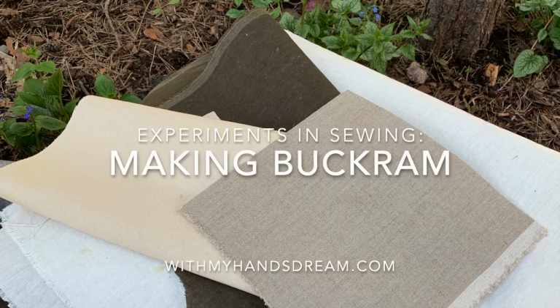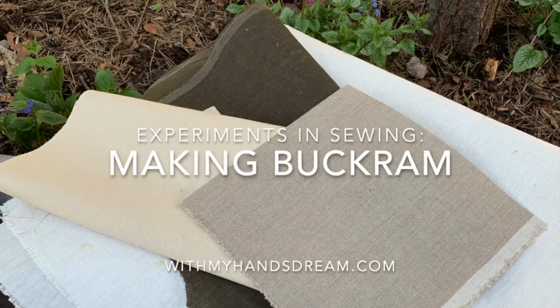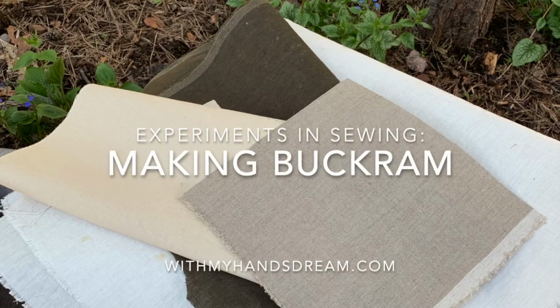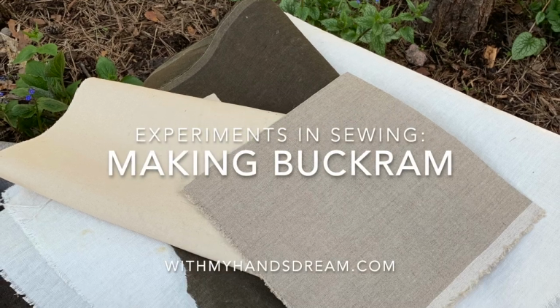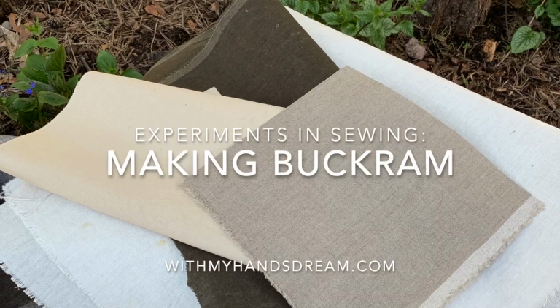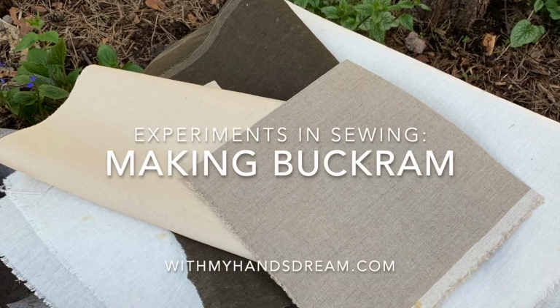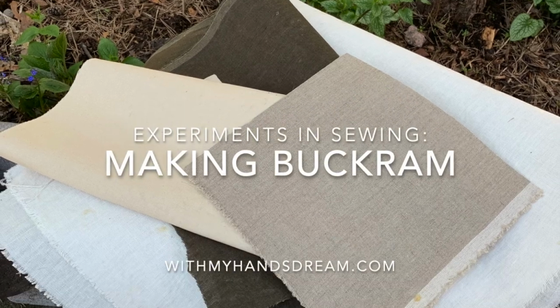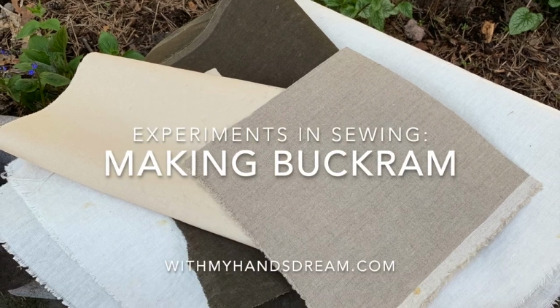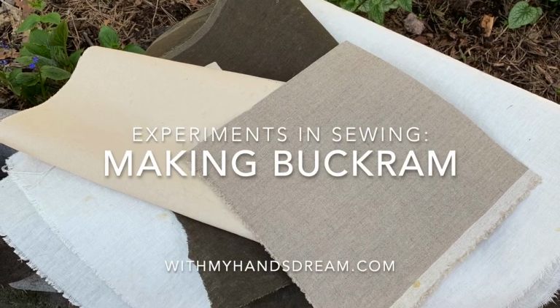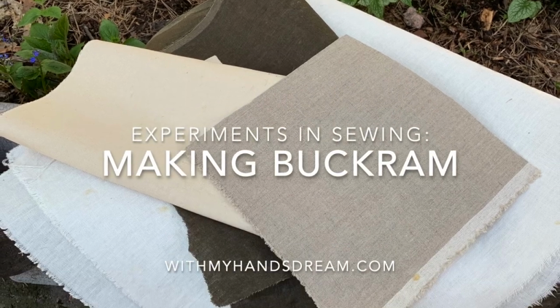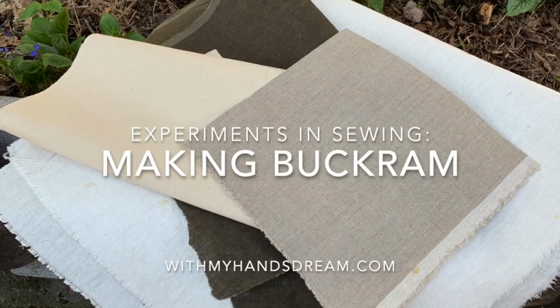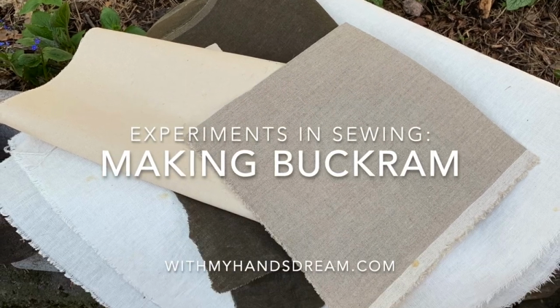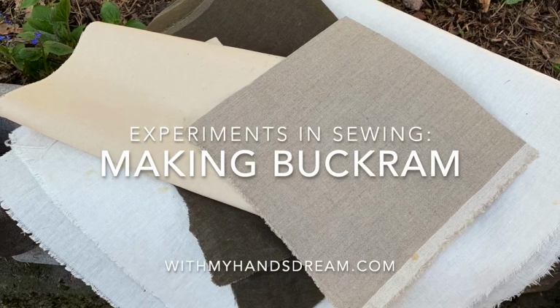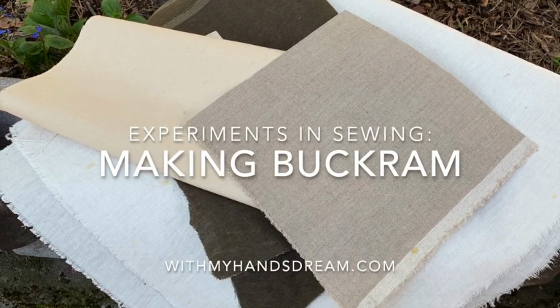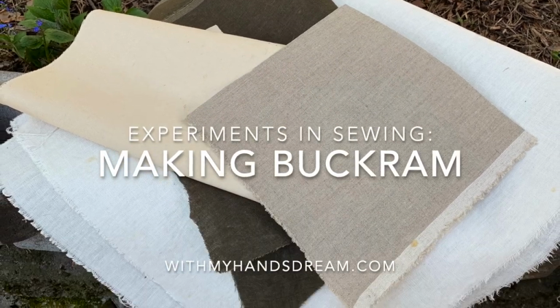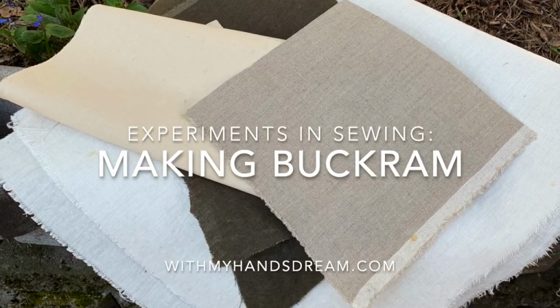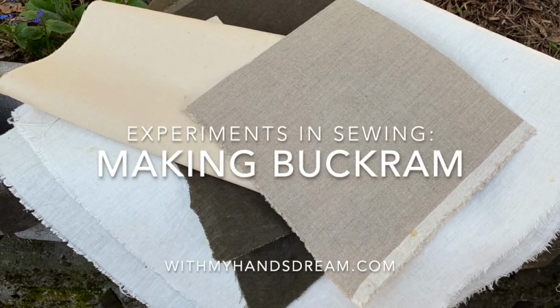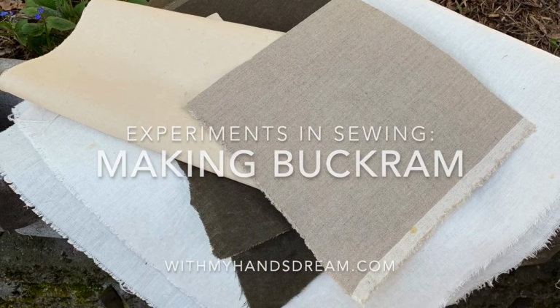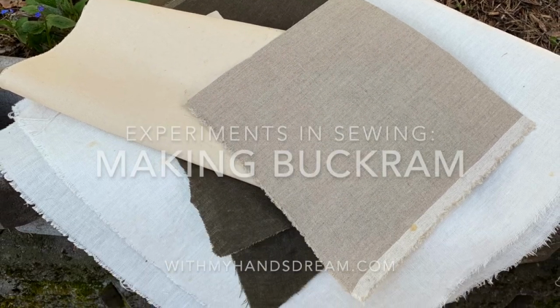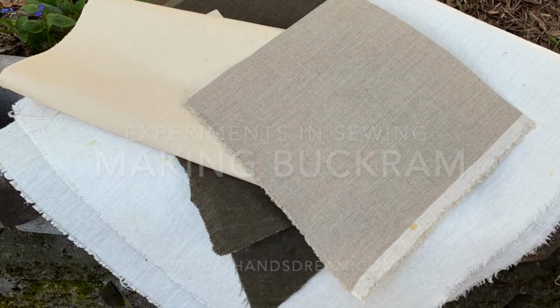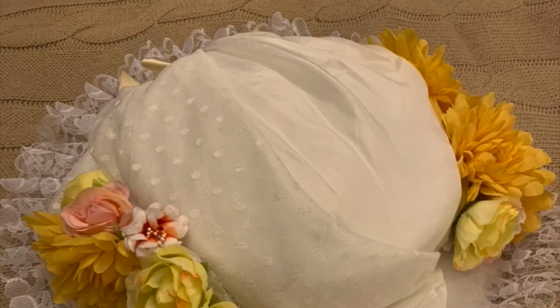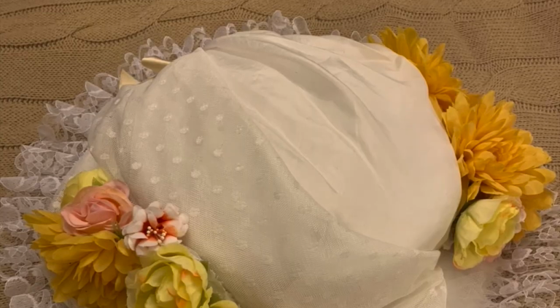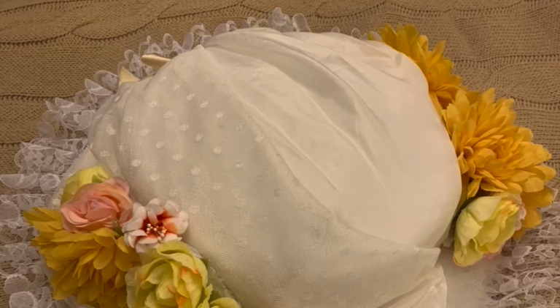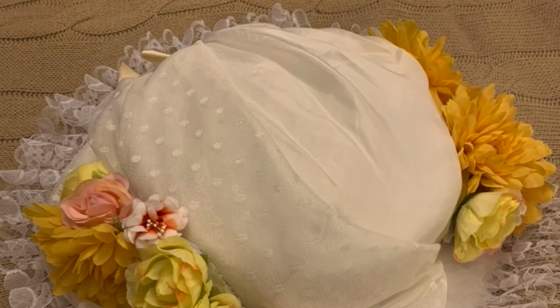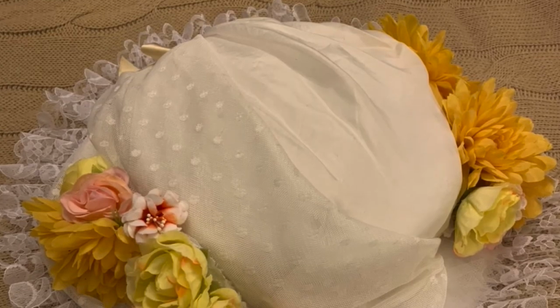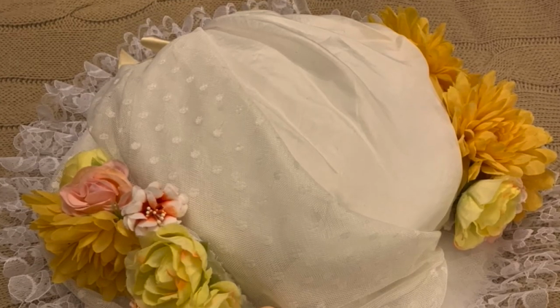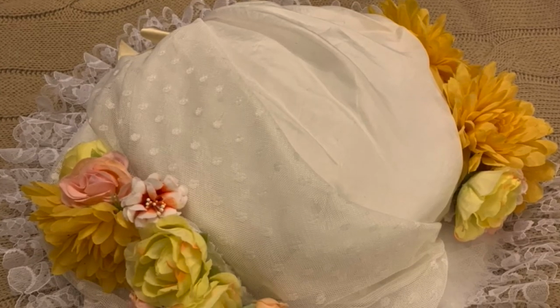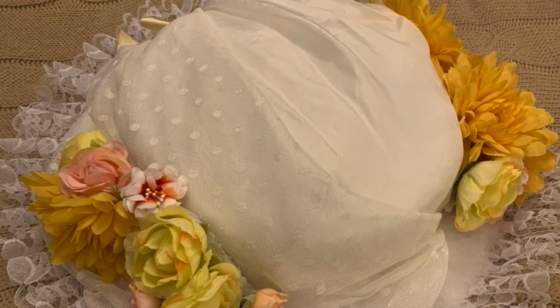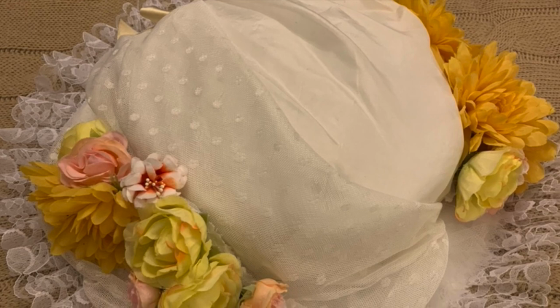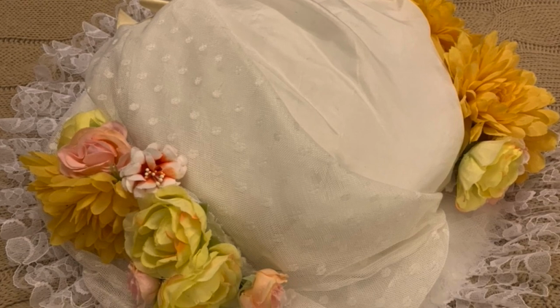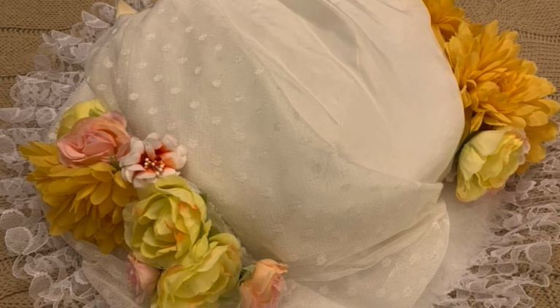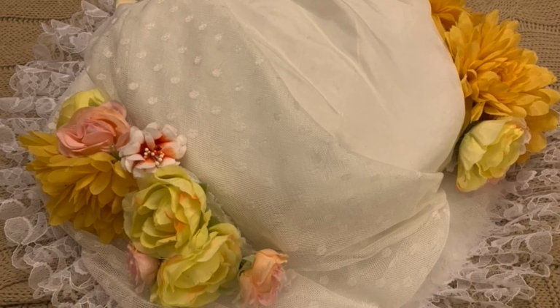Hi! As the readers of my blog know, I made my first hat a little while ago.